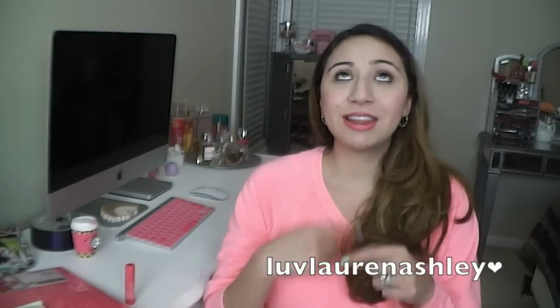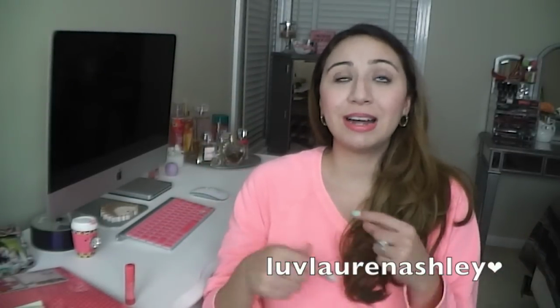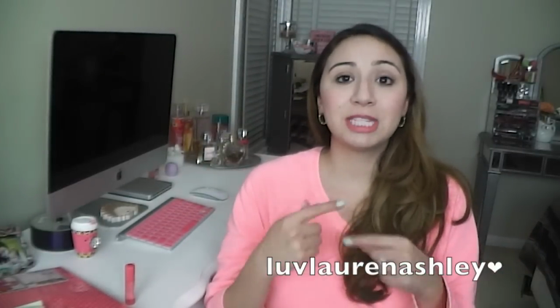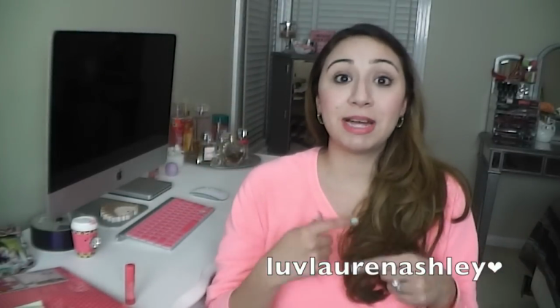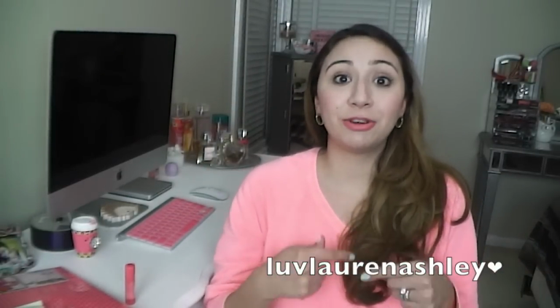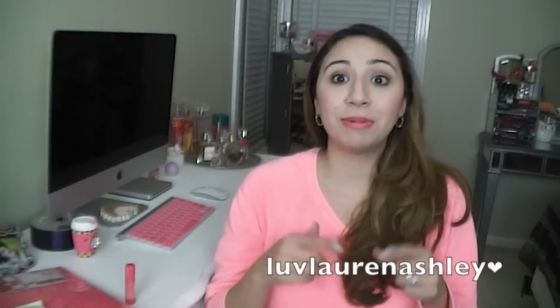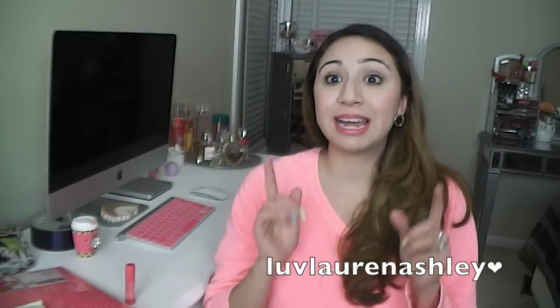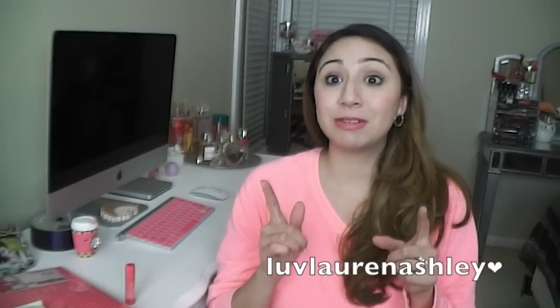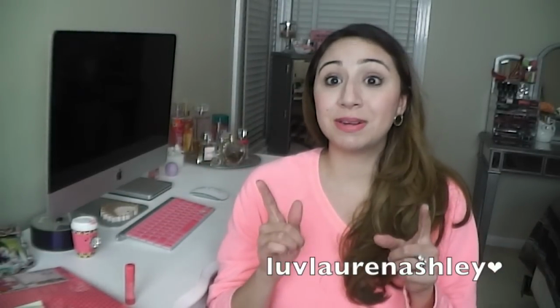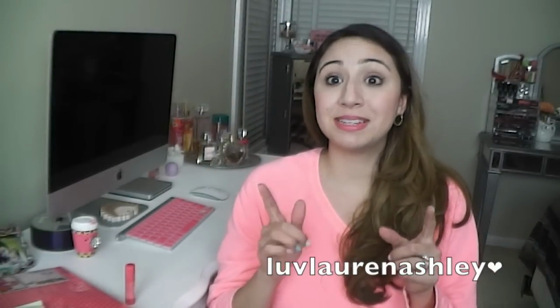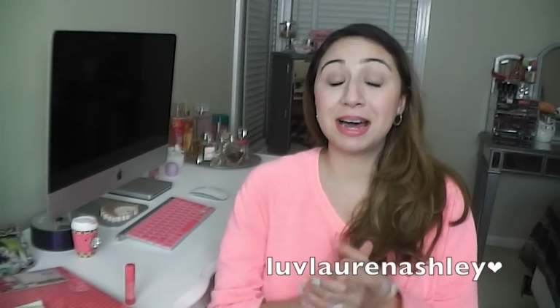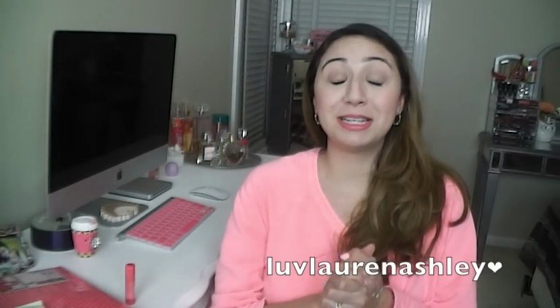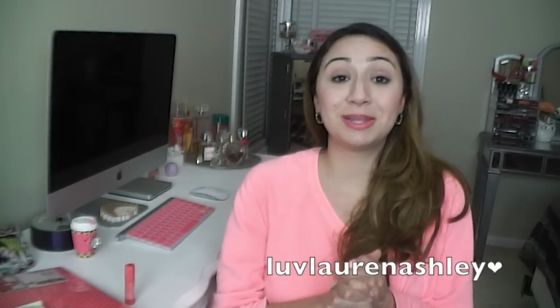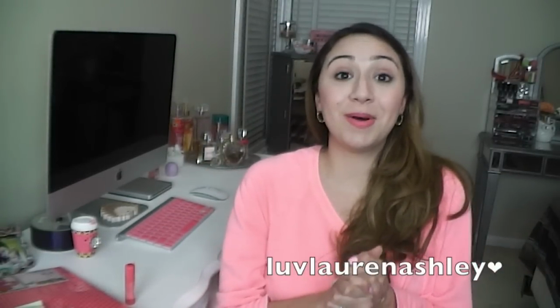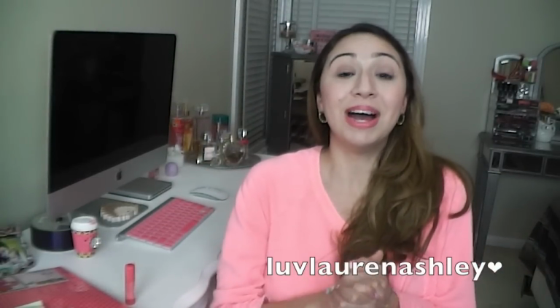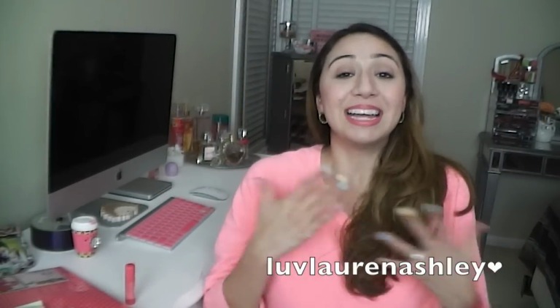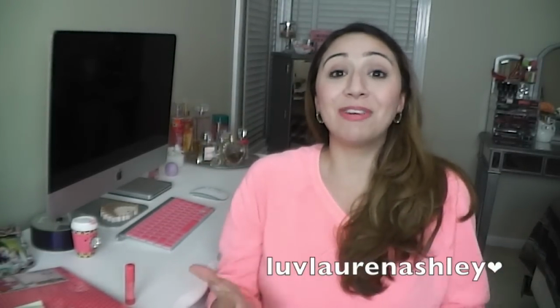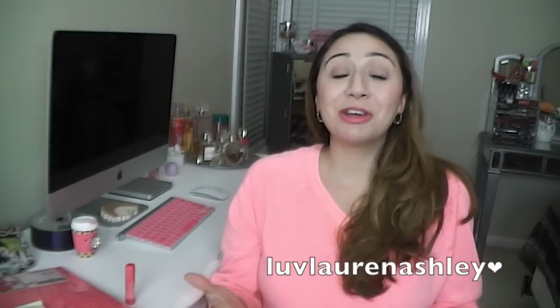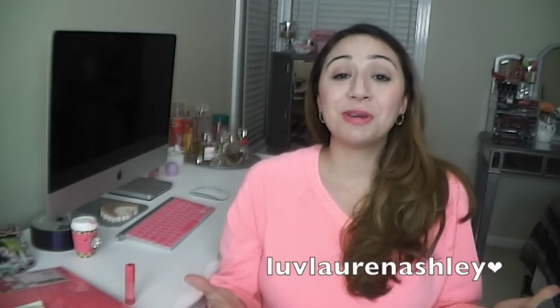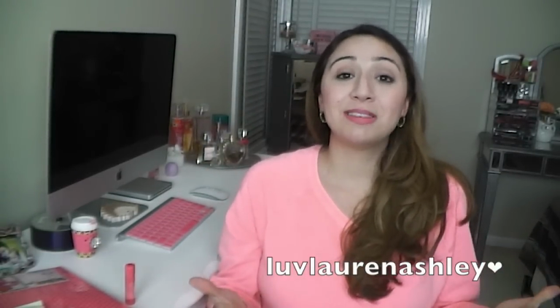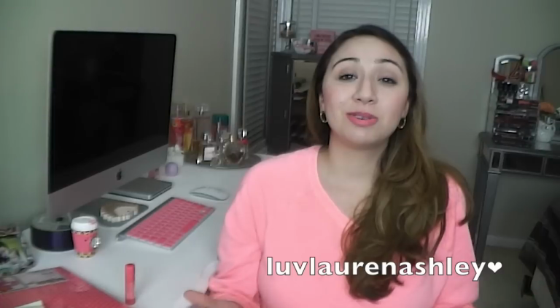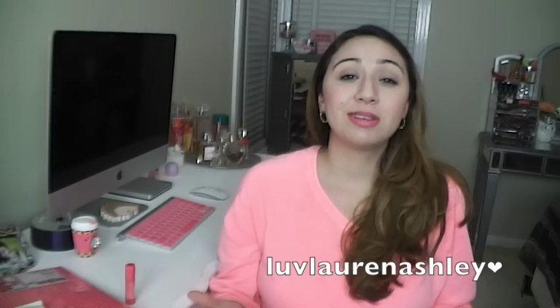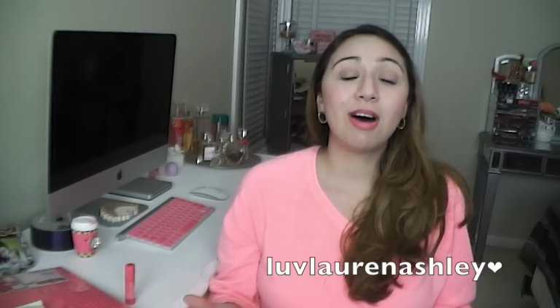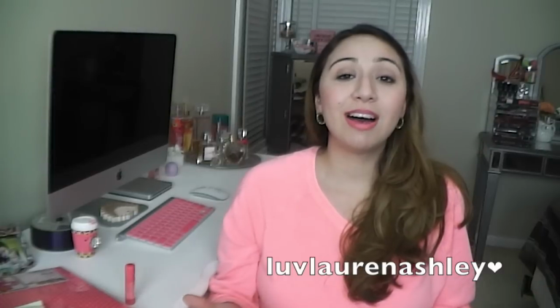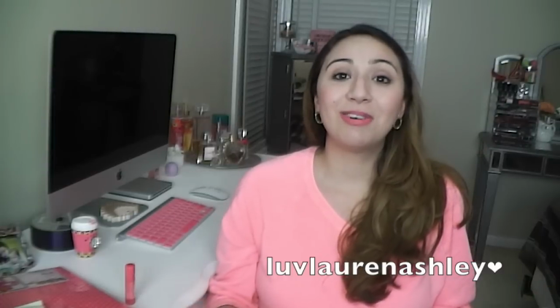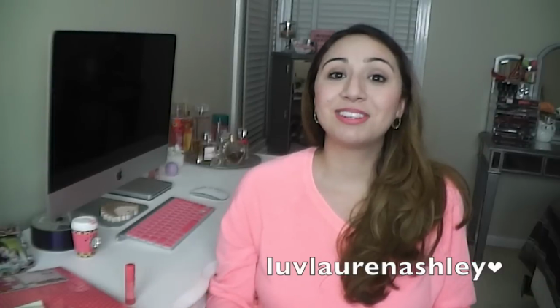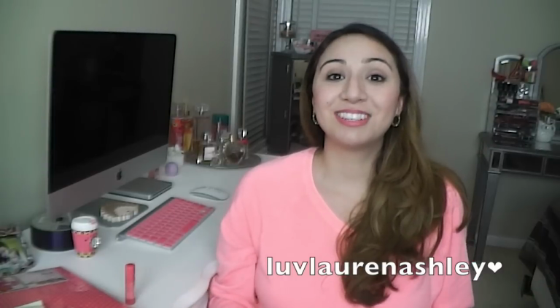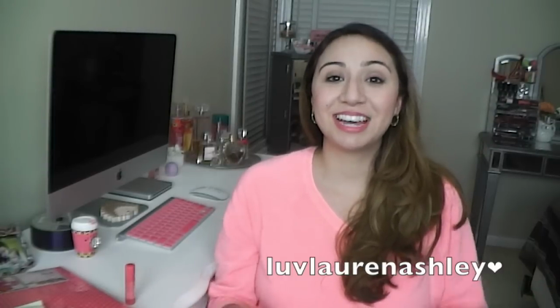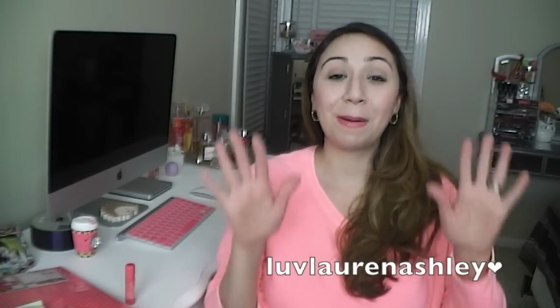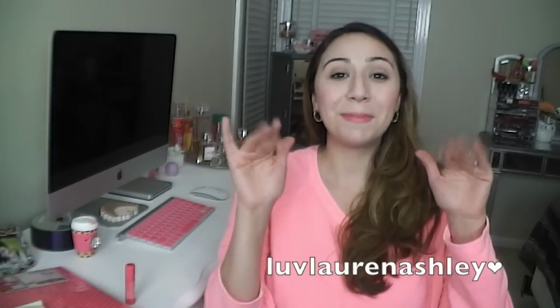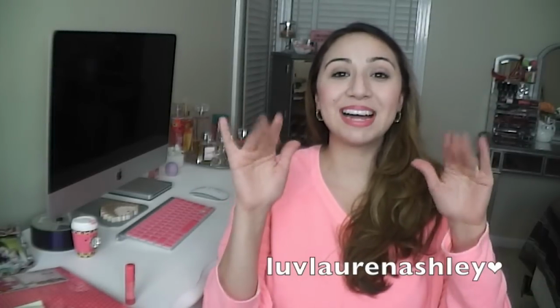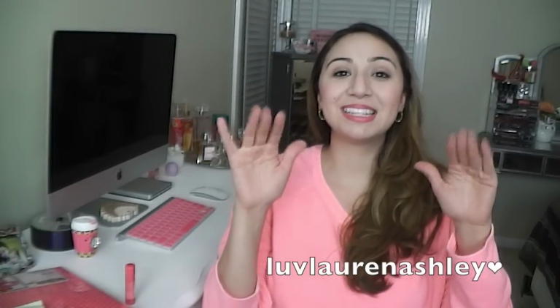Sorry that I sped through — my camera's about to die. I really hope you guys enjoyed this haul and I will talk to you later. Bye guys!